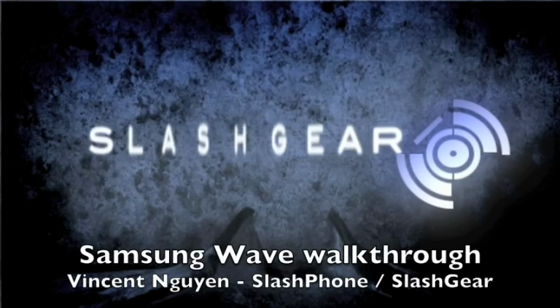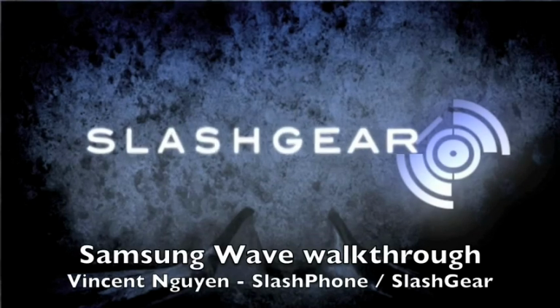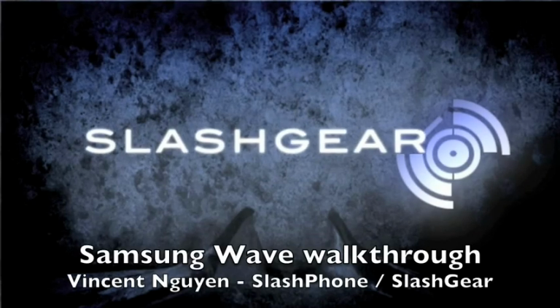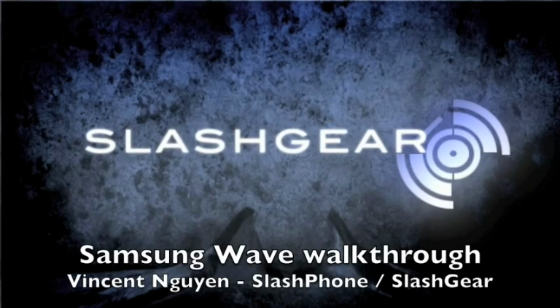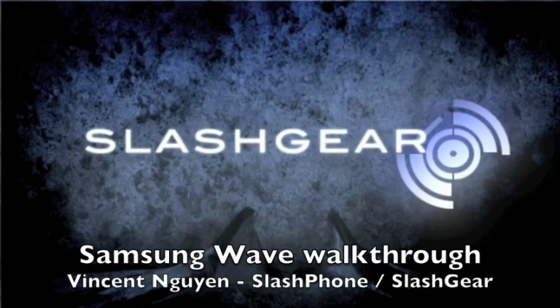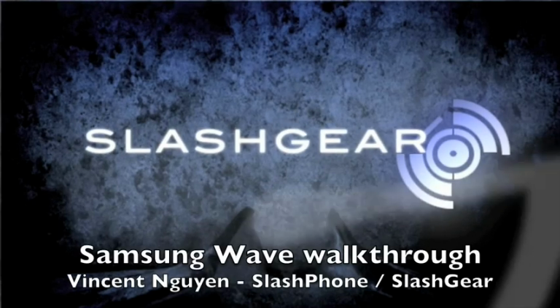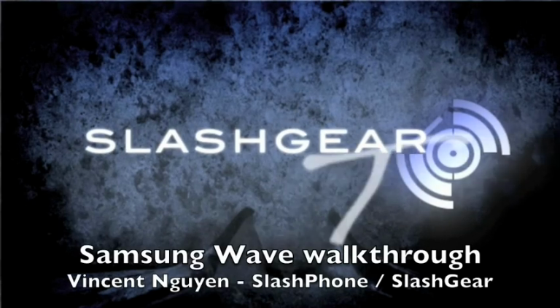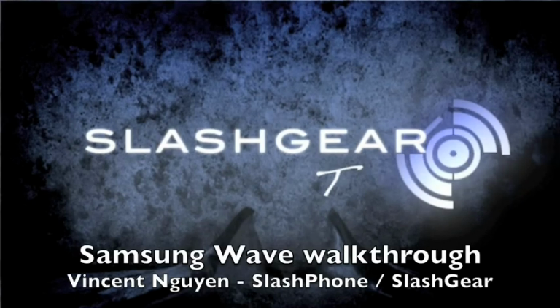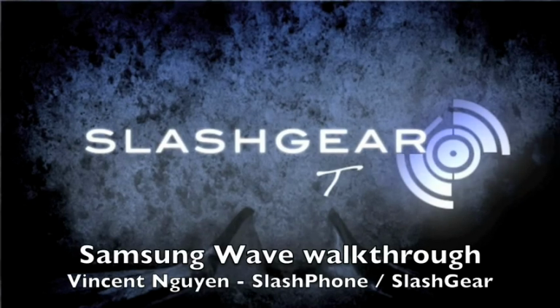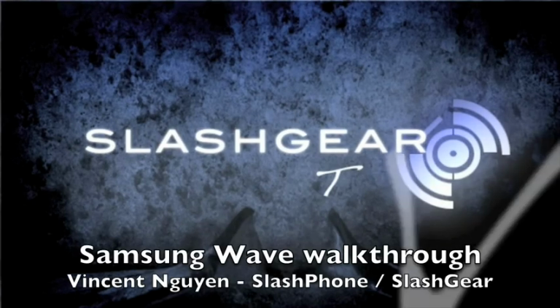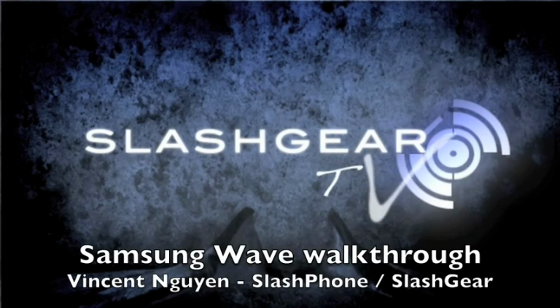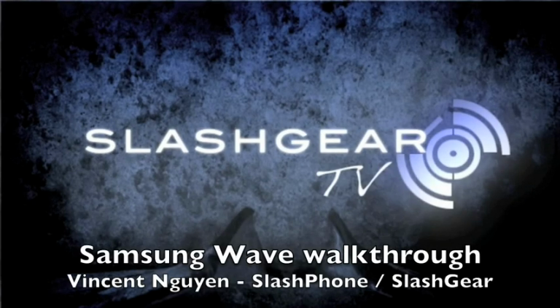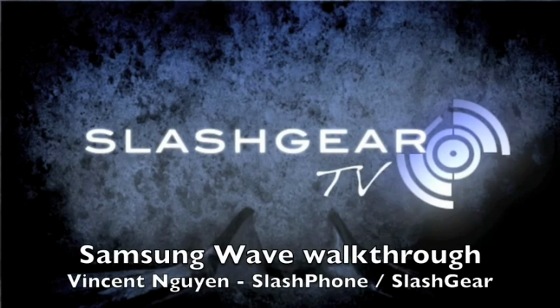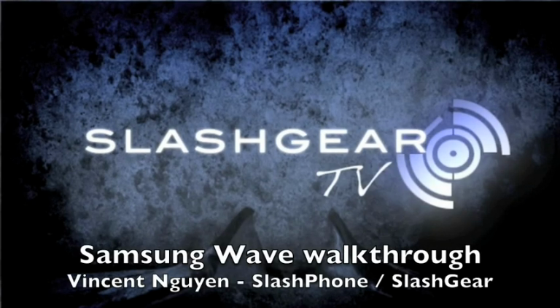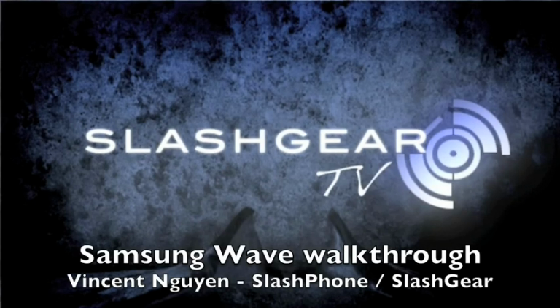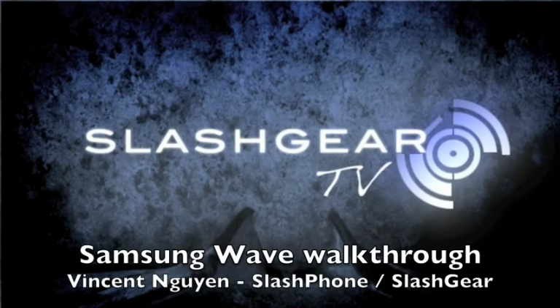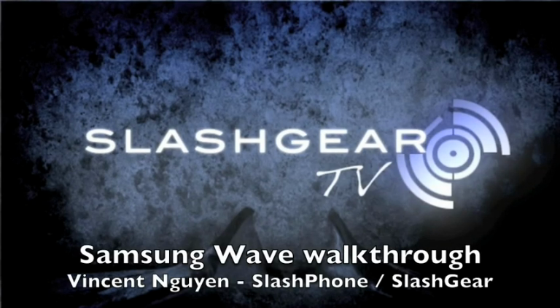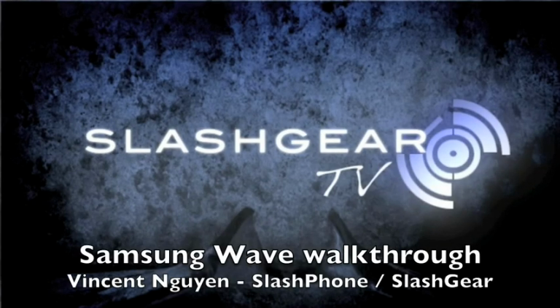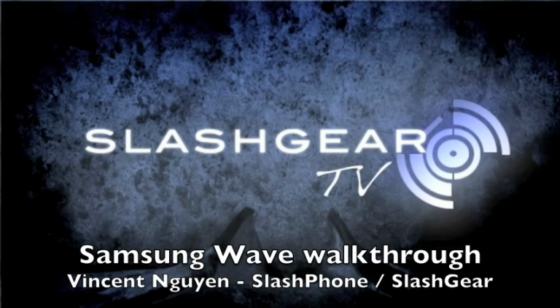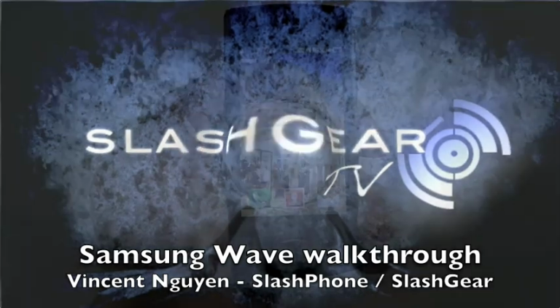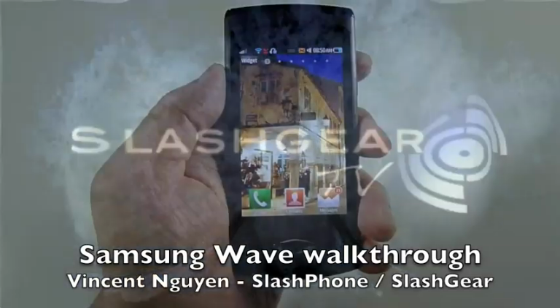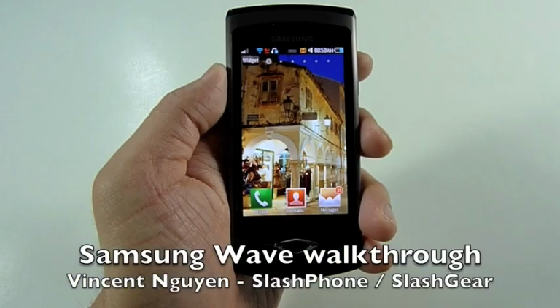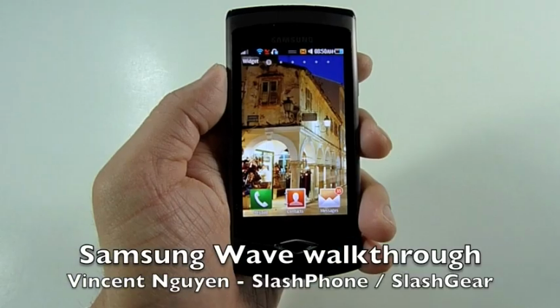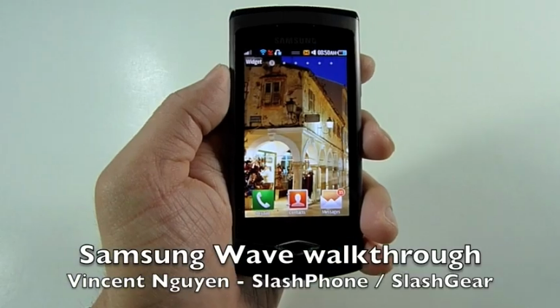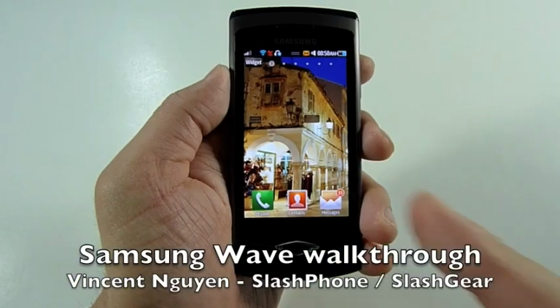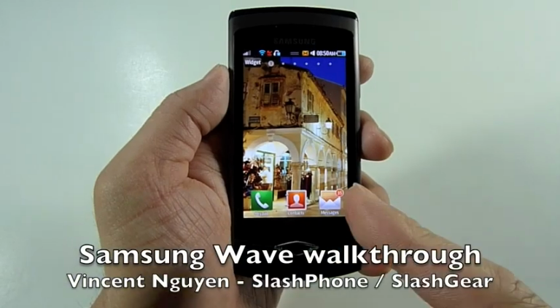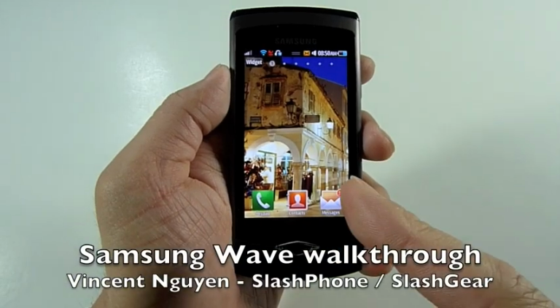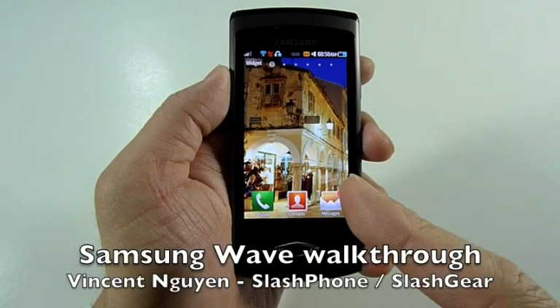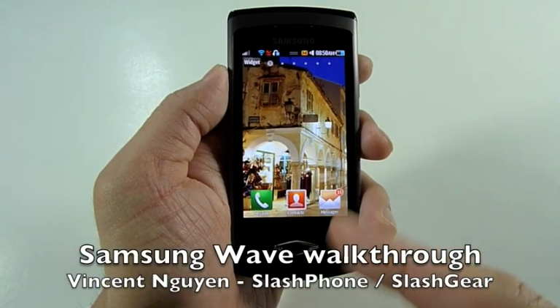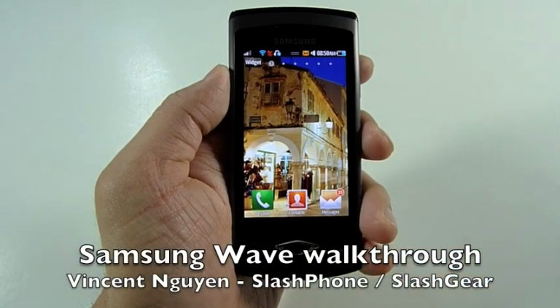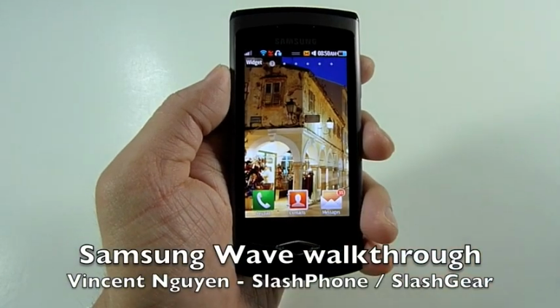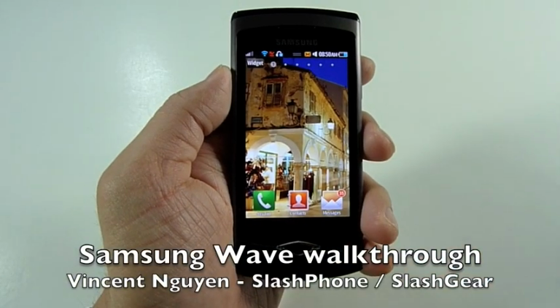Hey everyone, this is Vincent Nguyen for Slashgear and Slashgear.com, and I have with me today the Samsung Wave.